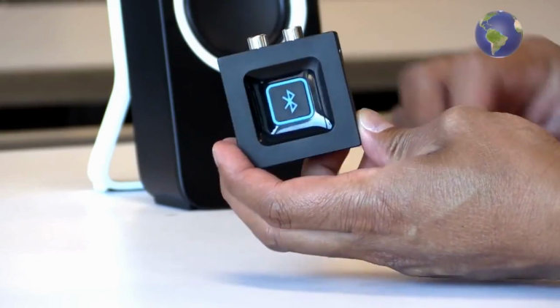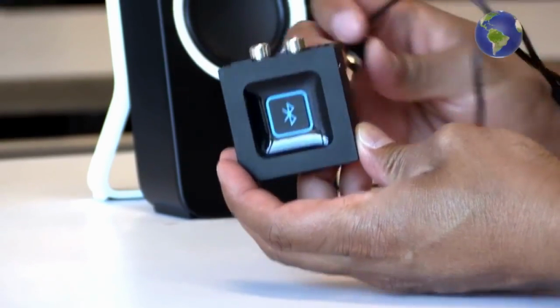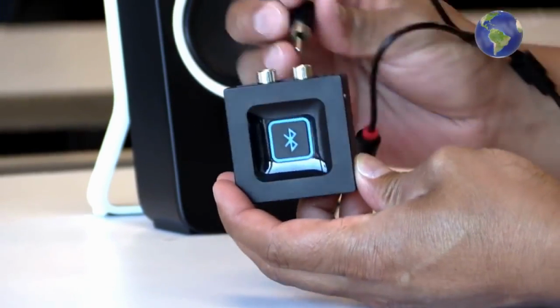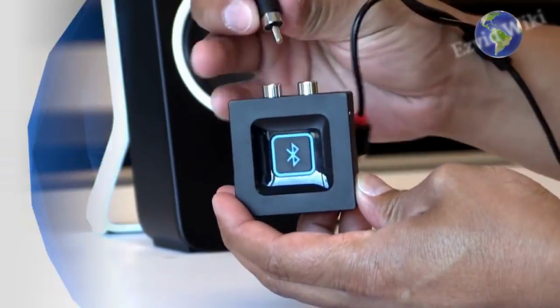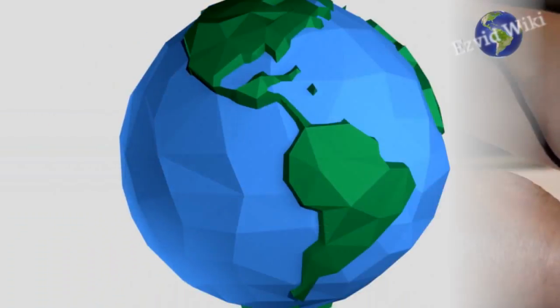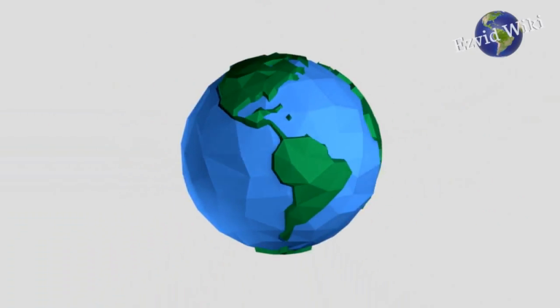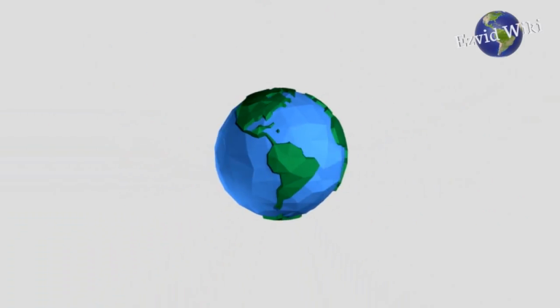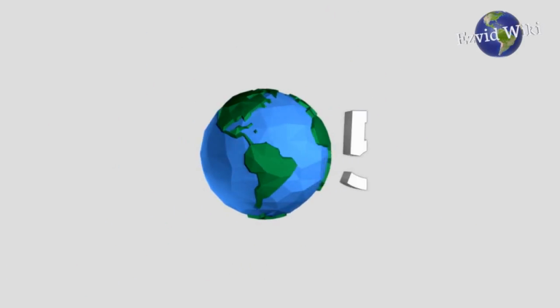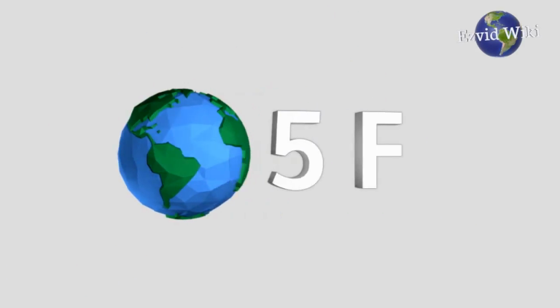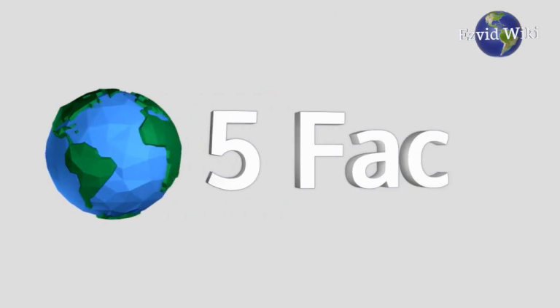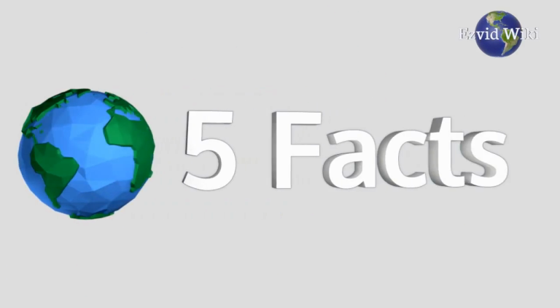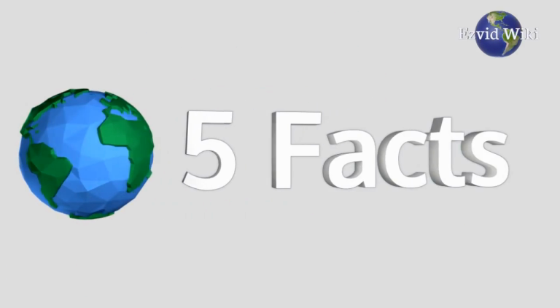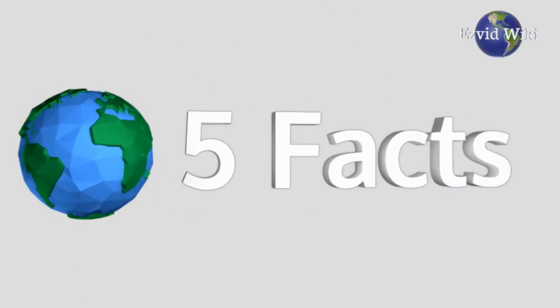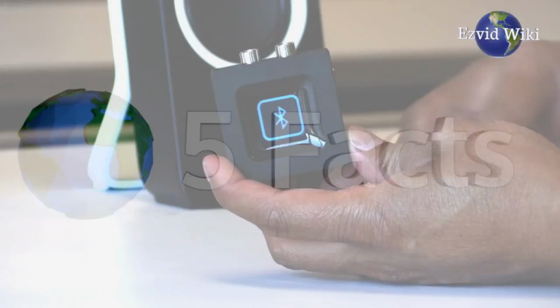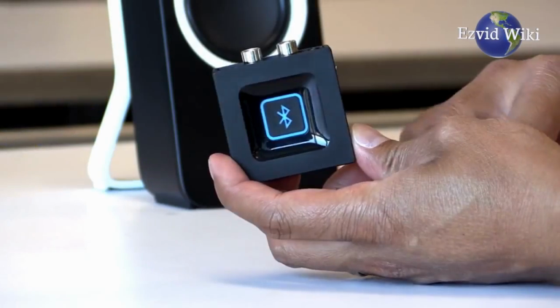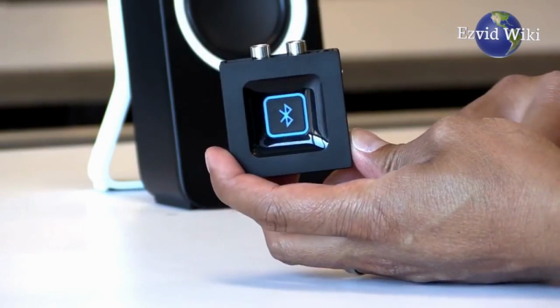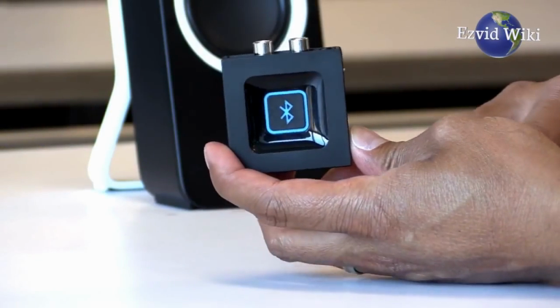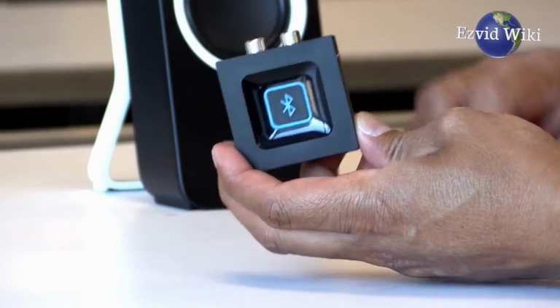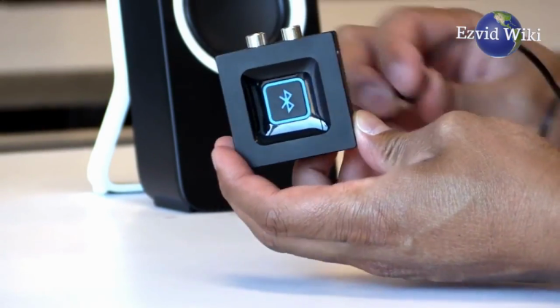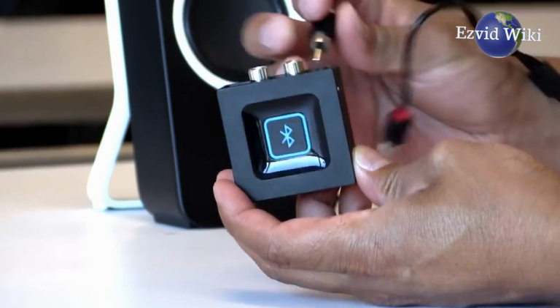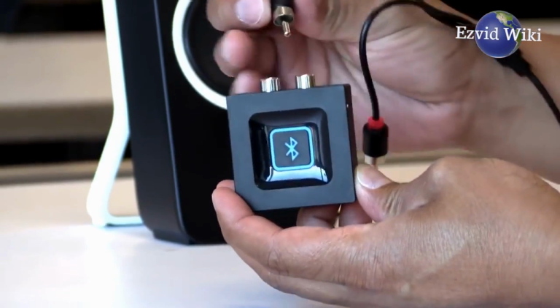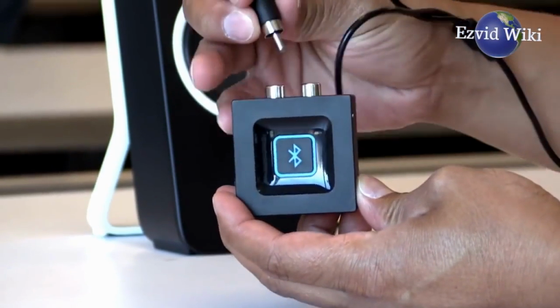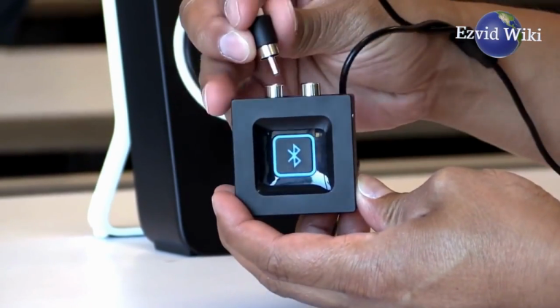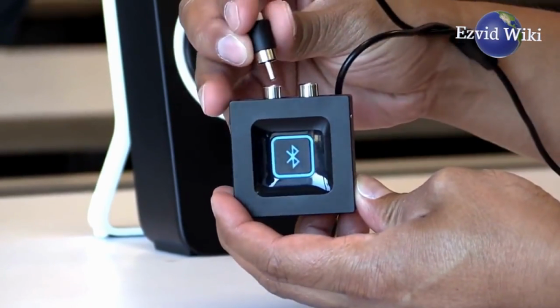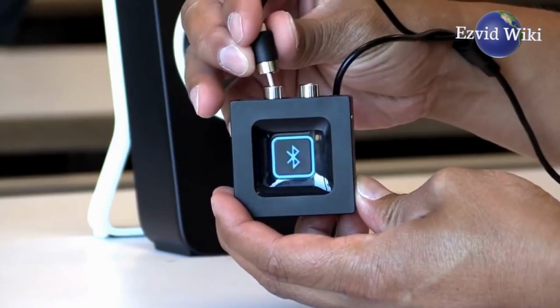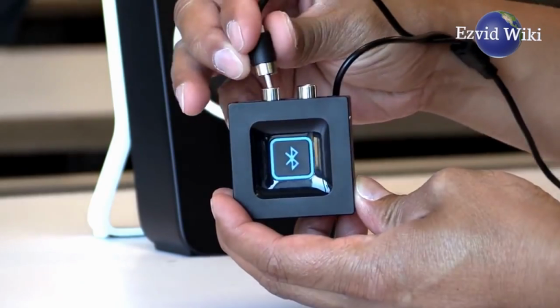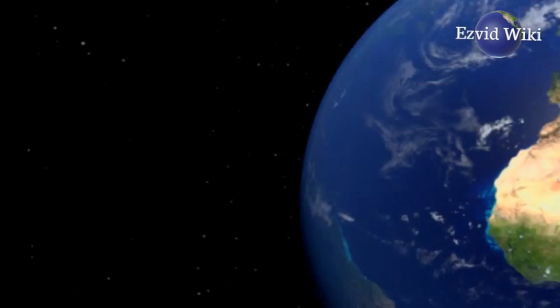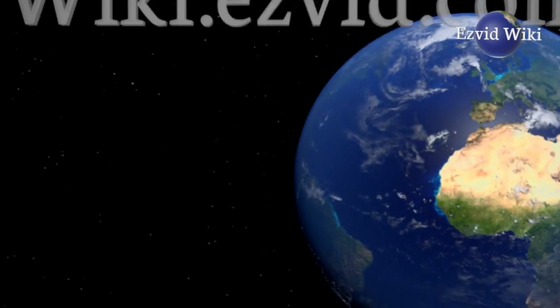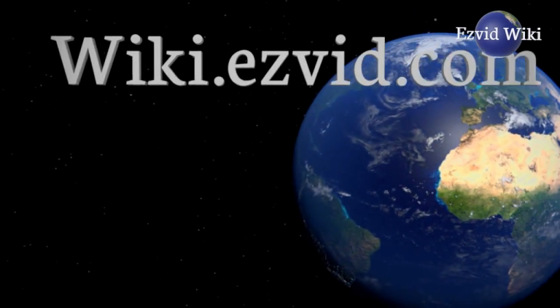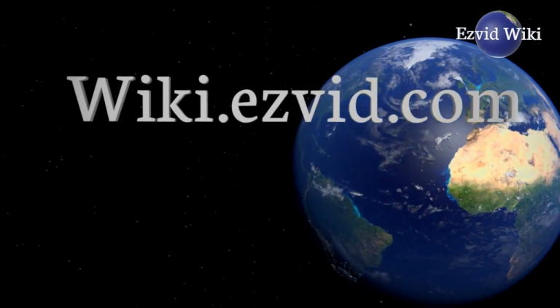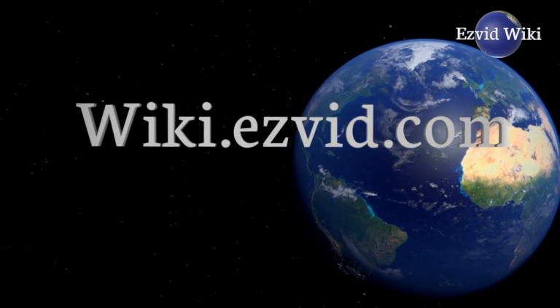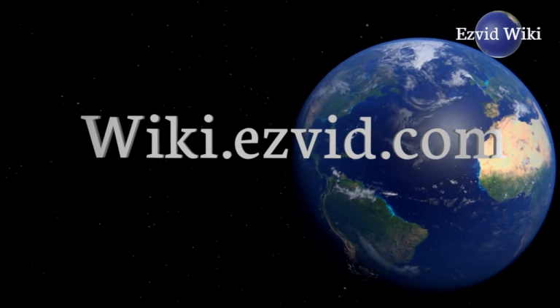These are the 5 facts you need to know about Bluetooth receivers. Brought to you by EasyVidWiki.